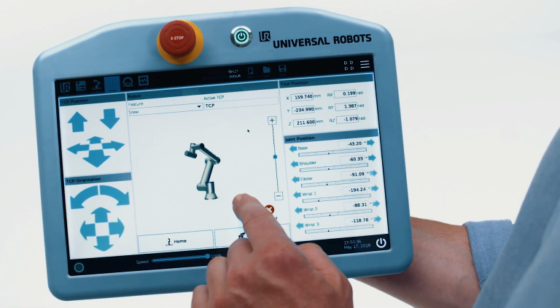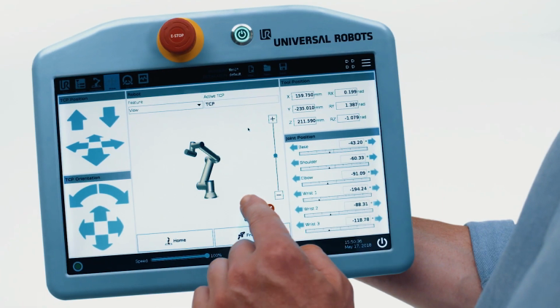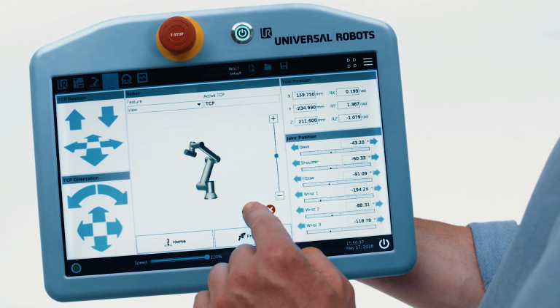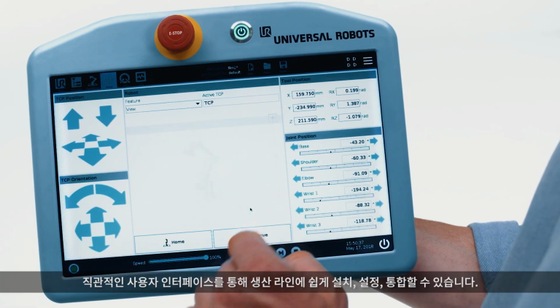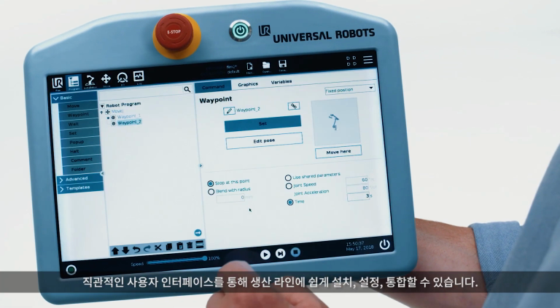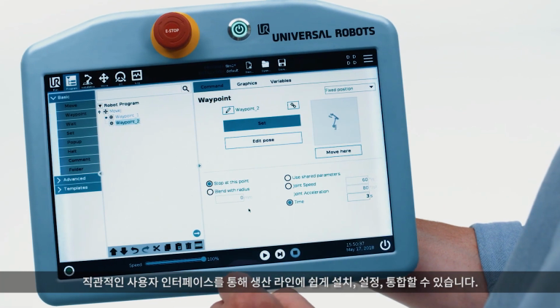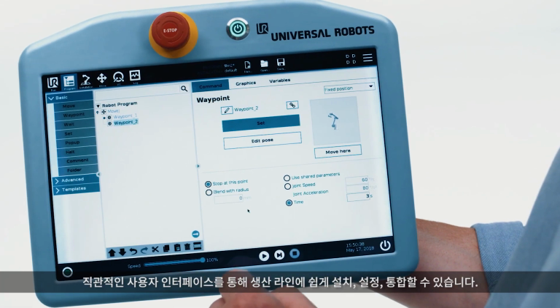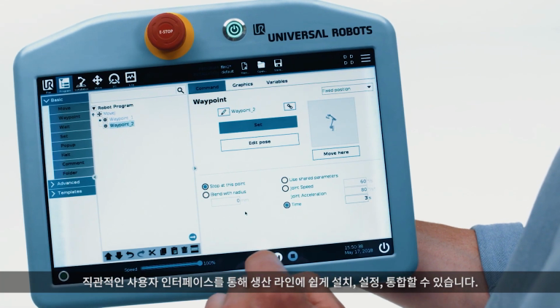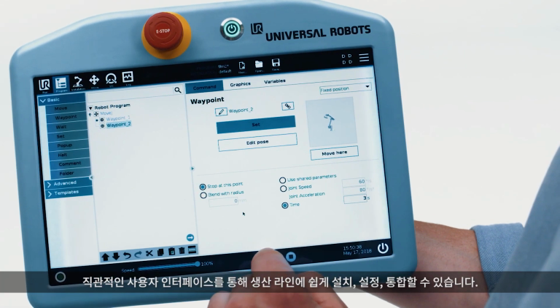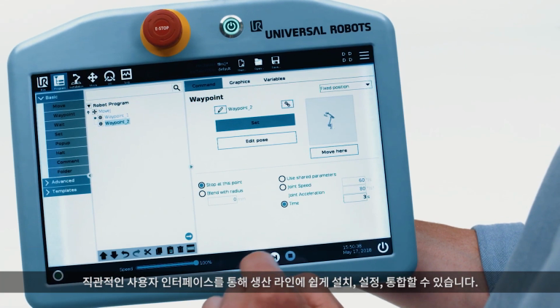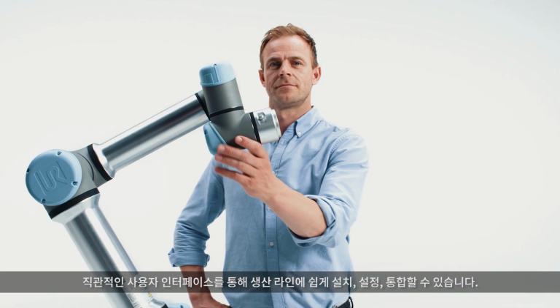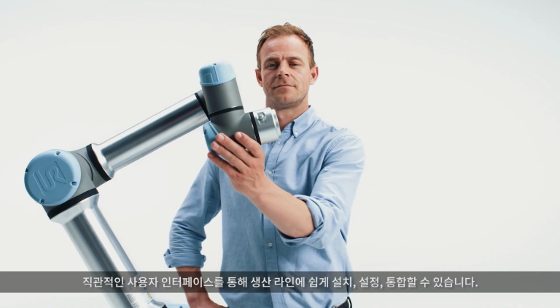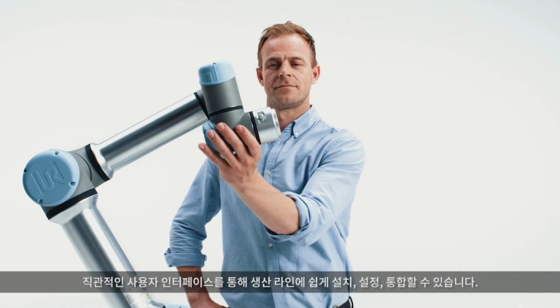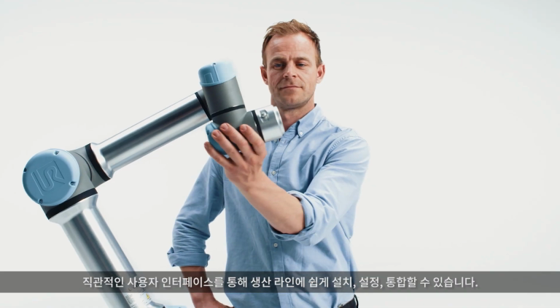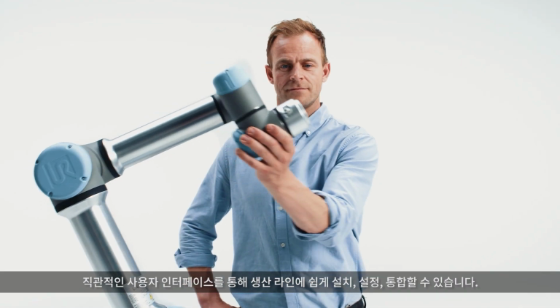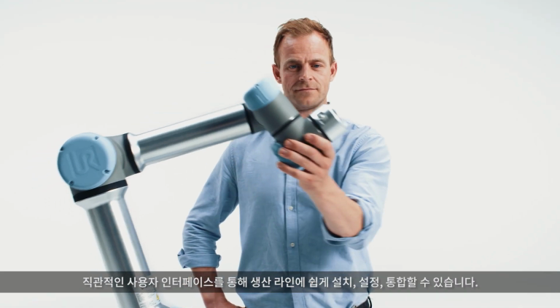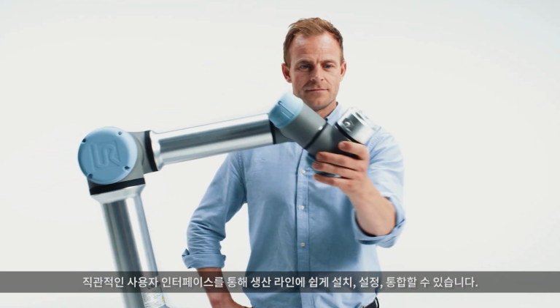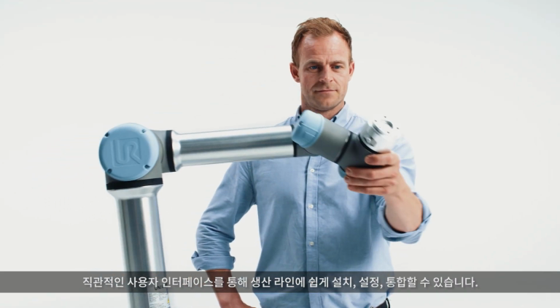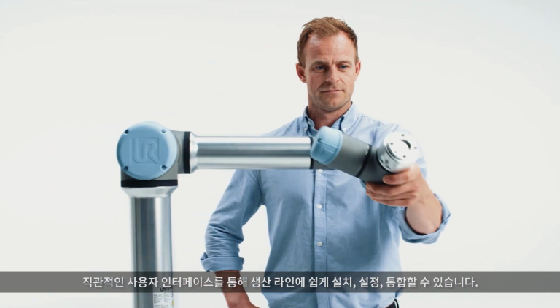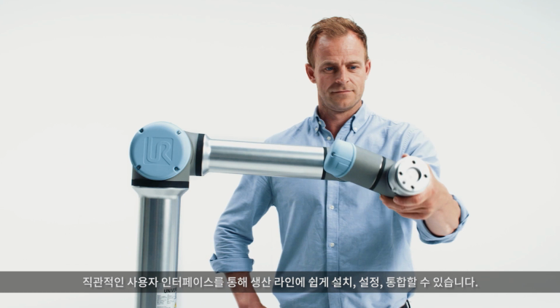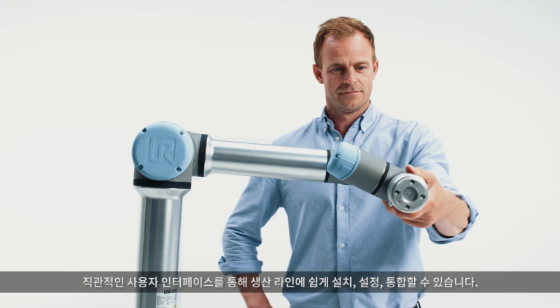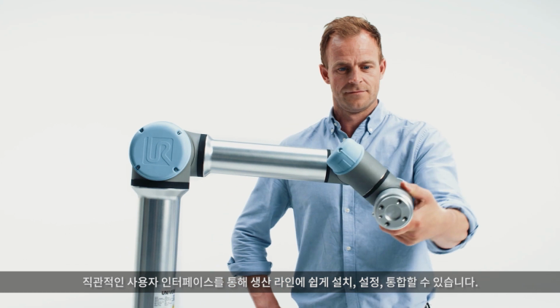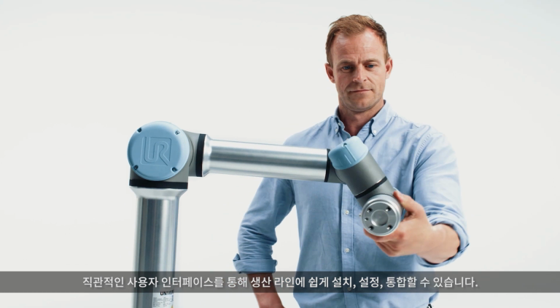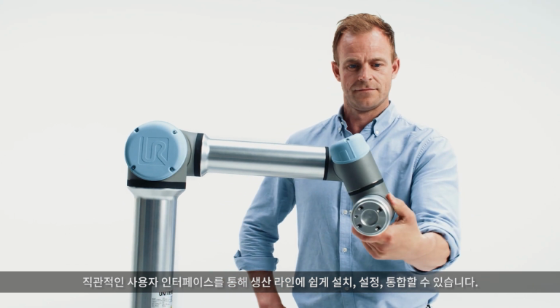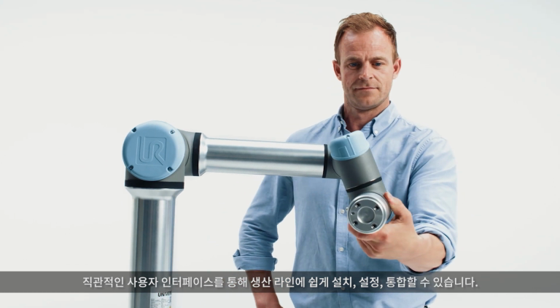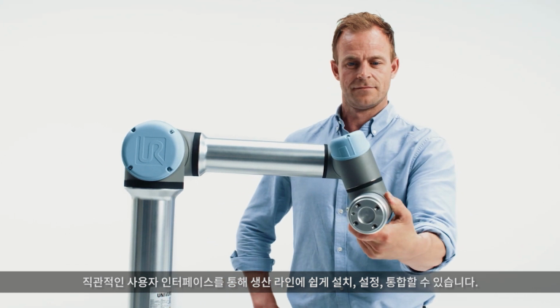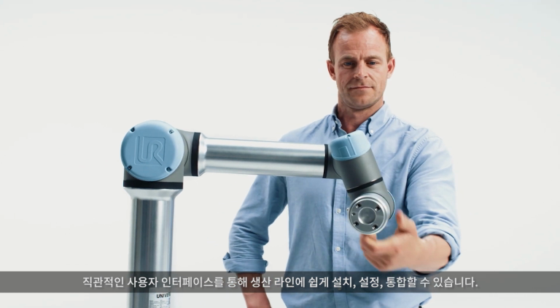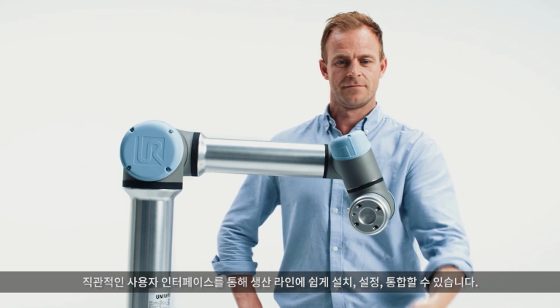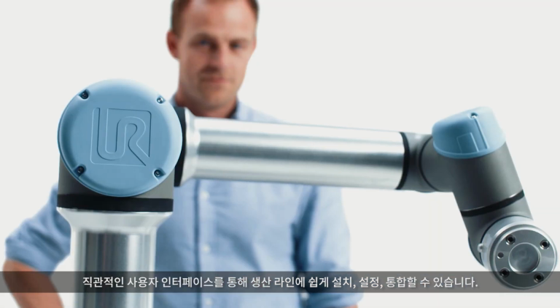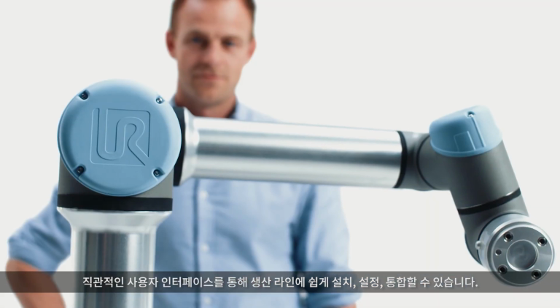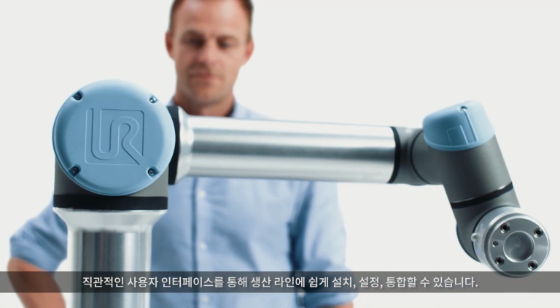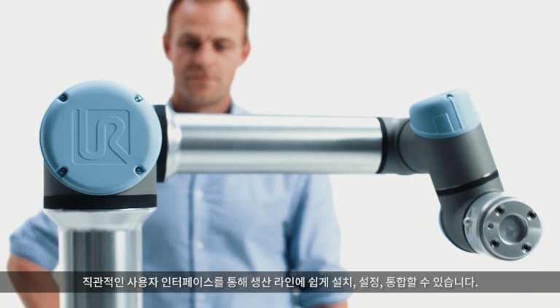An intuitive user interface enables easy setup, installation, and integration into your production line.